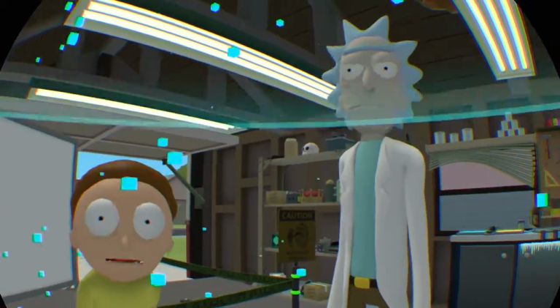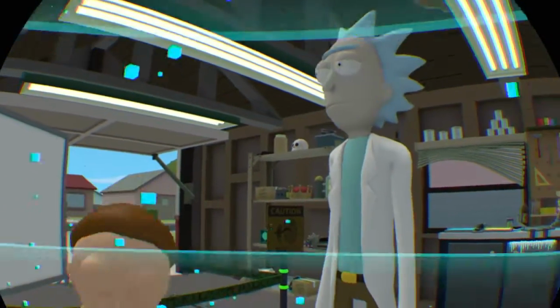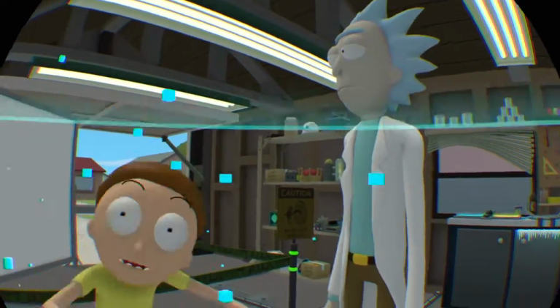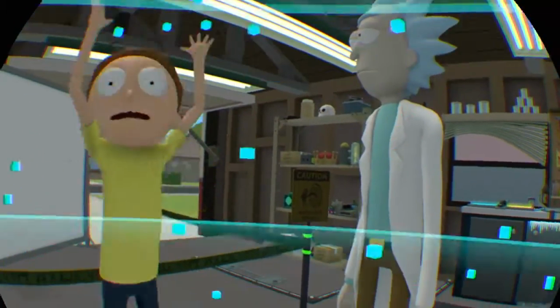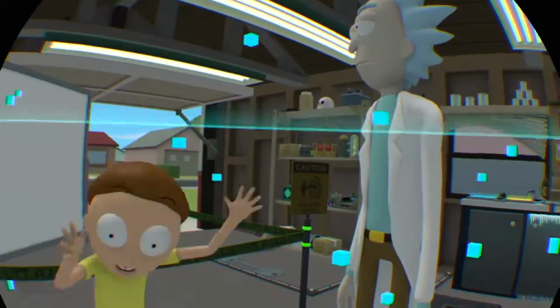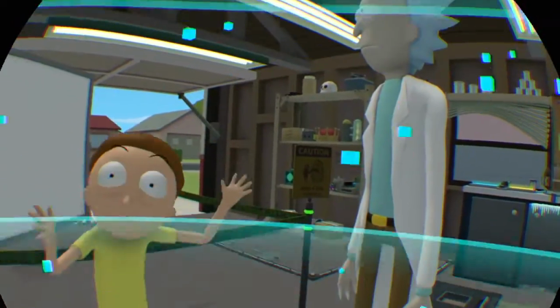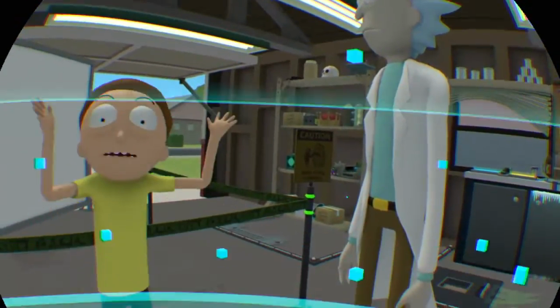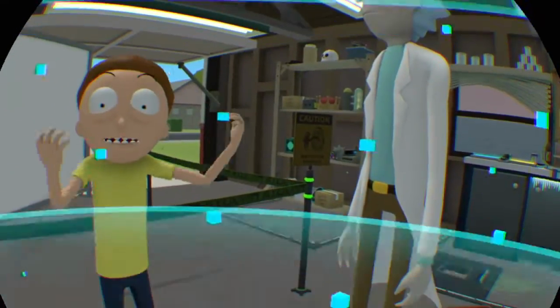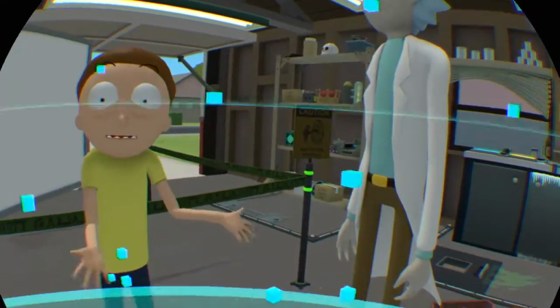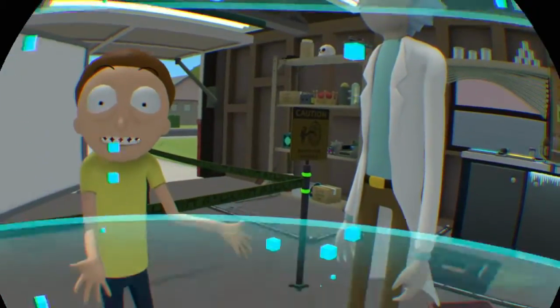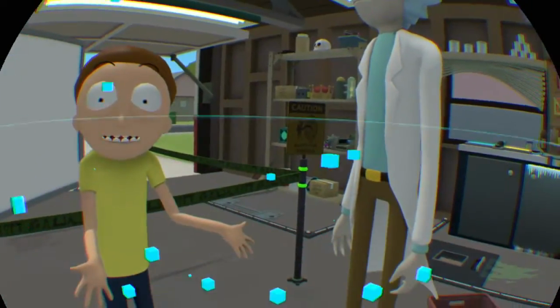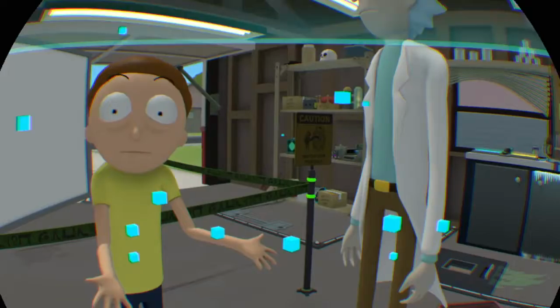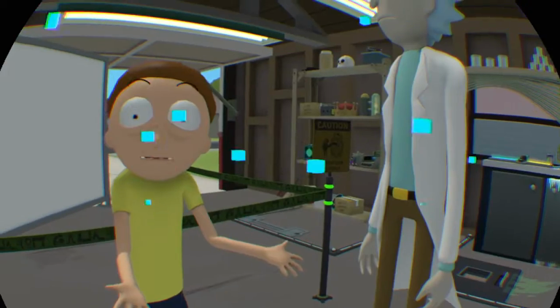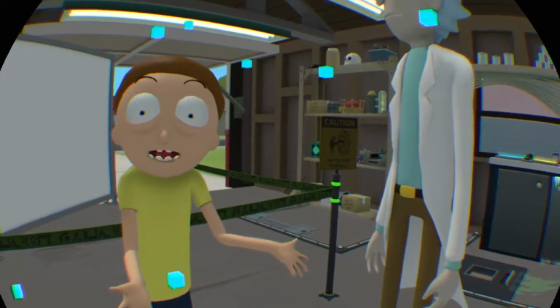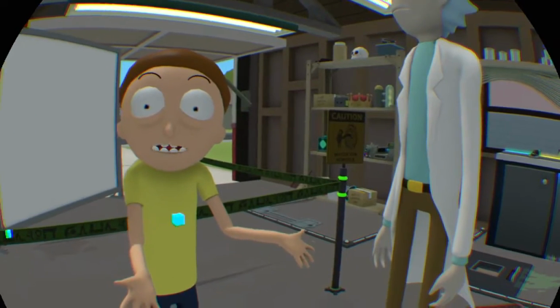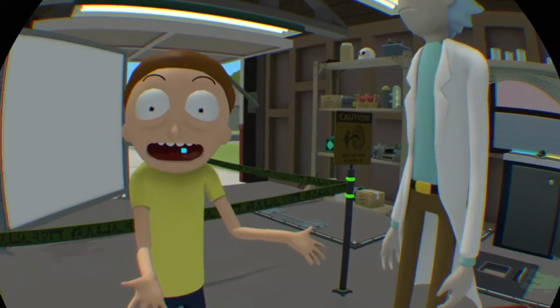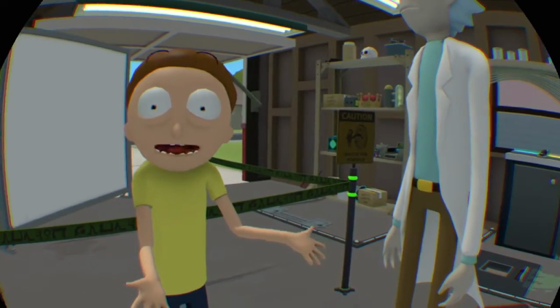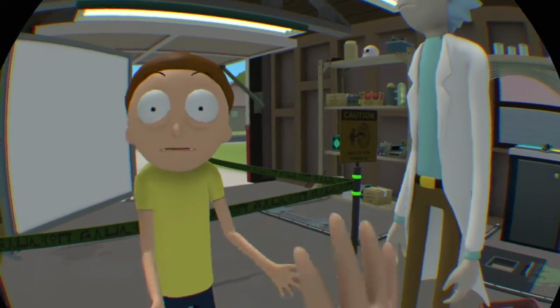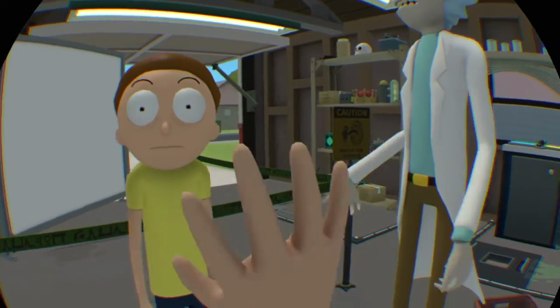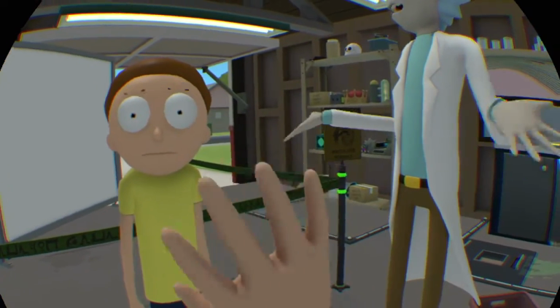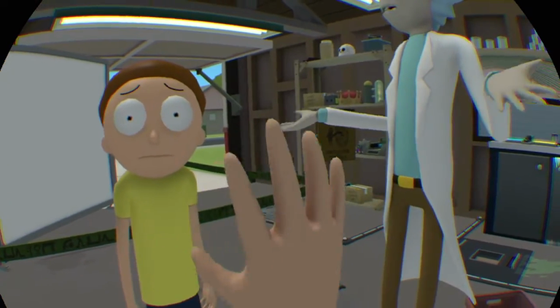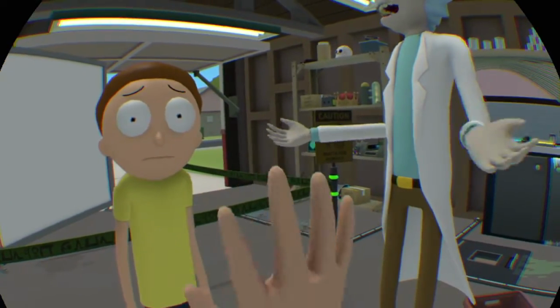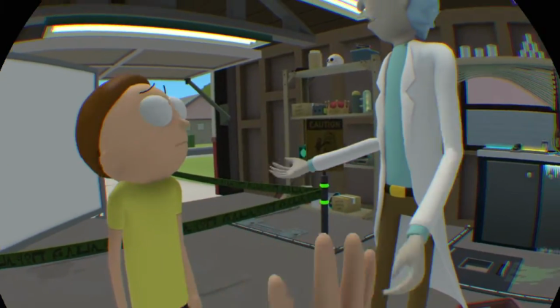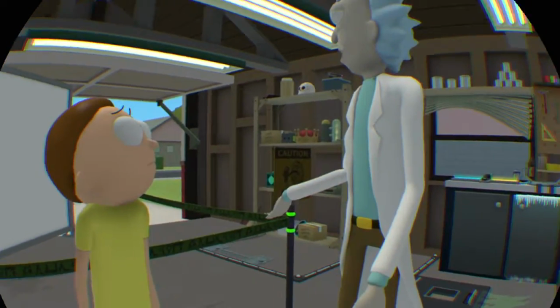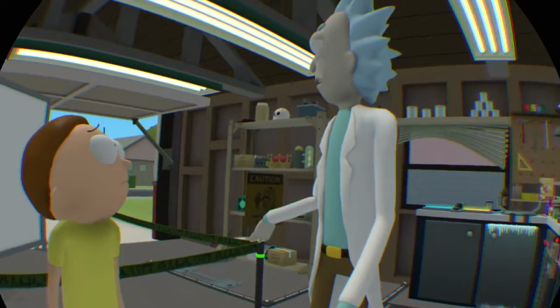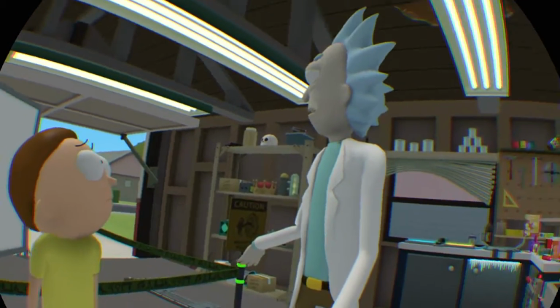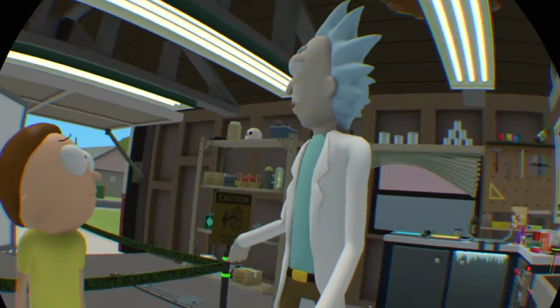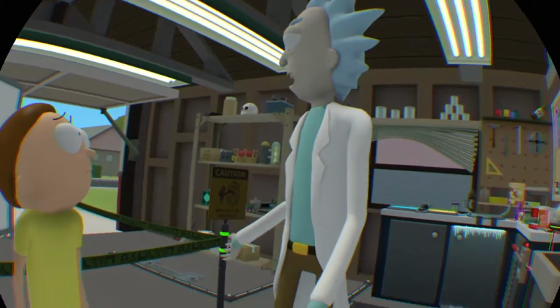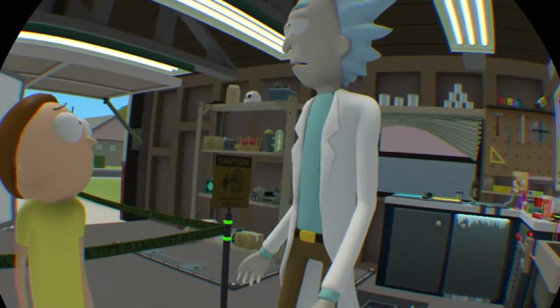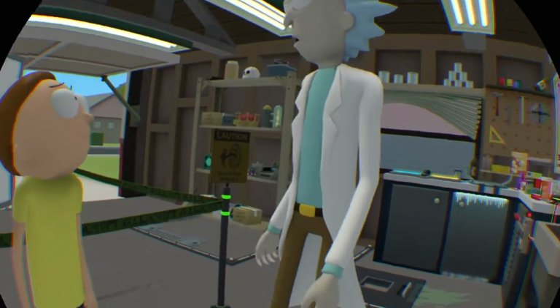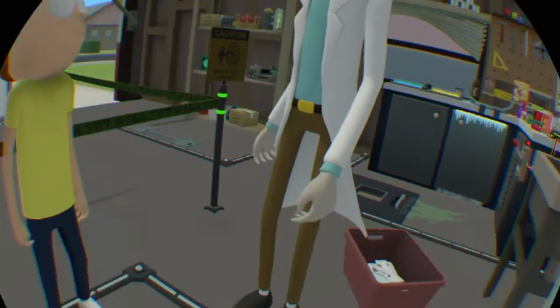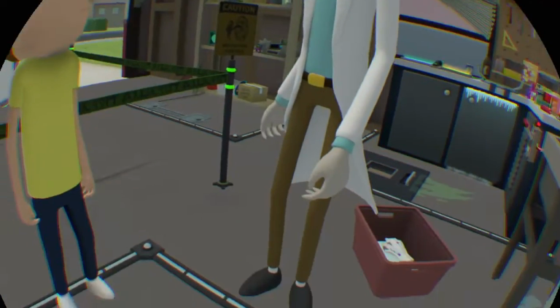Holy crap, Rick! You made a Morty clone, Rick! Yeah, I know. I had to rearrange the entire garage to do it, Morty.